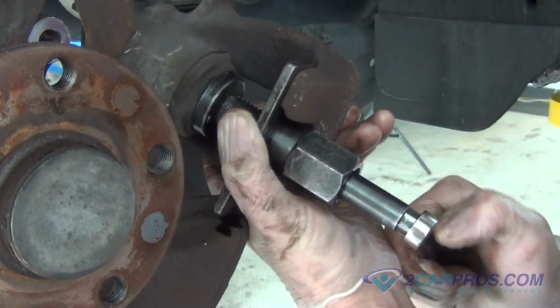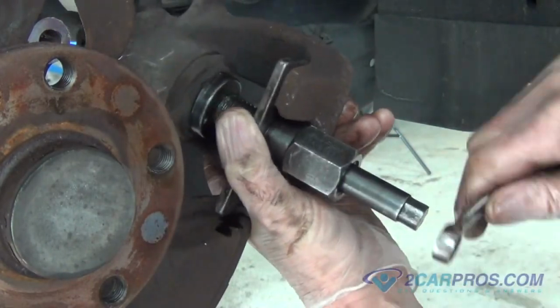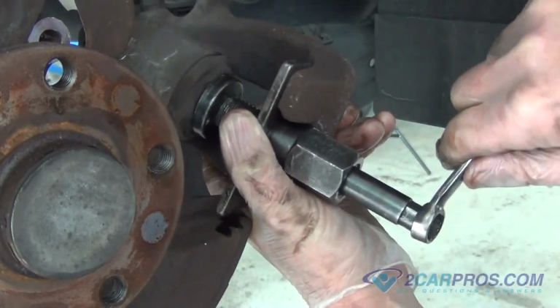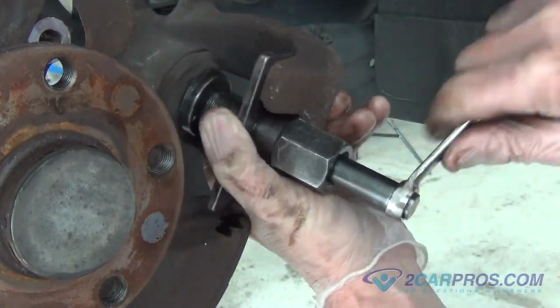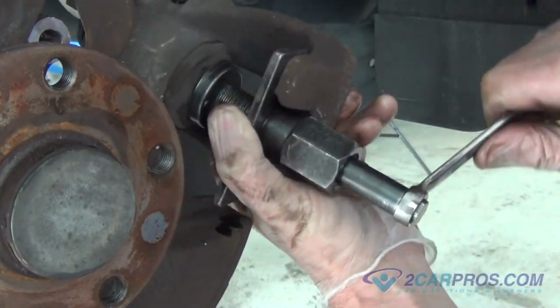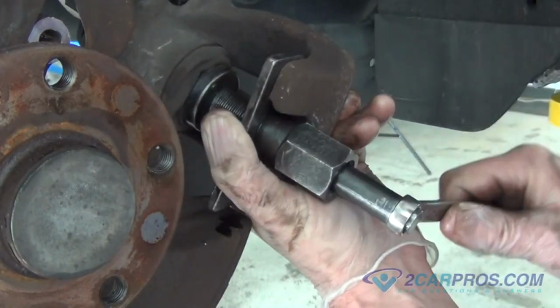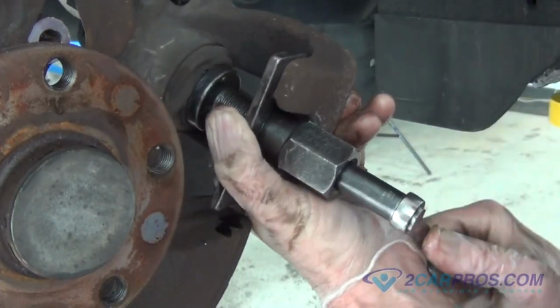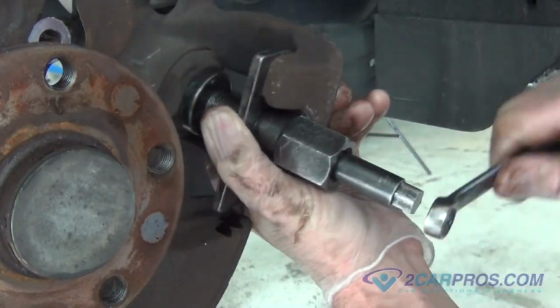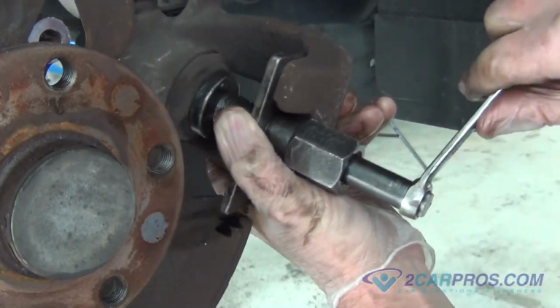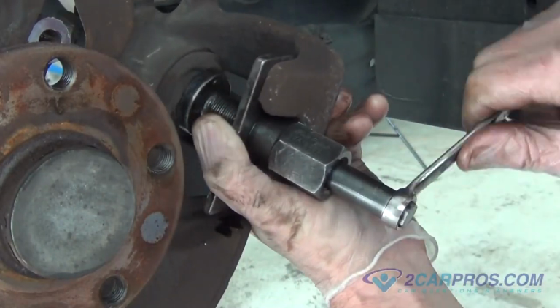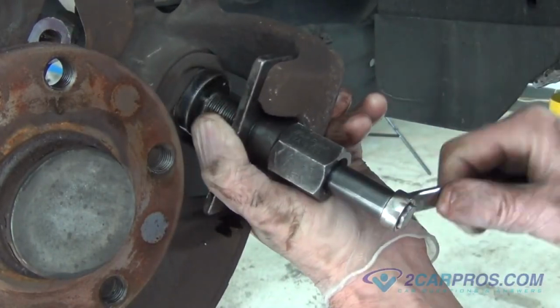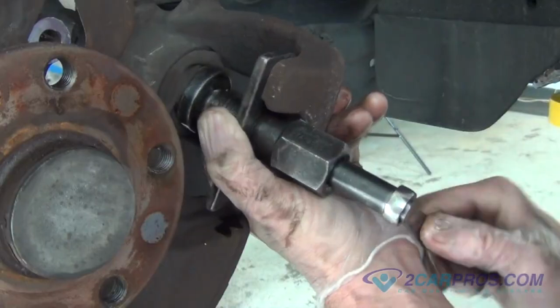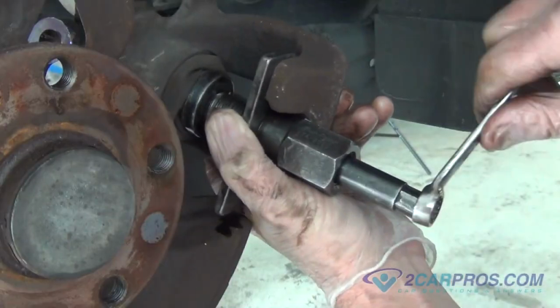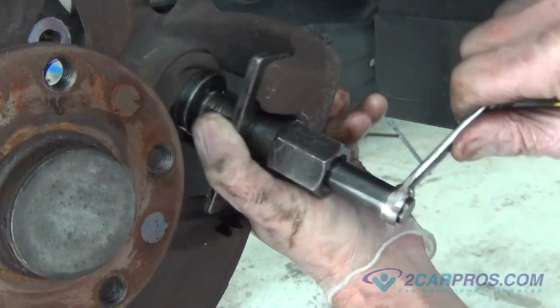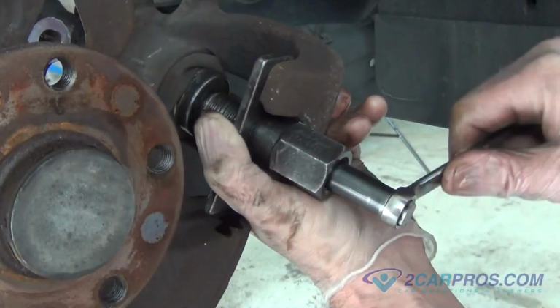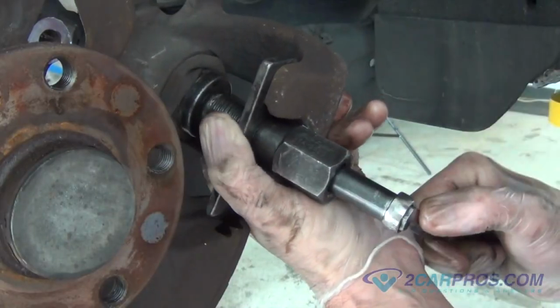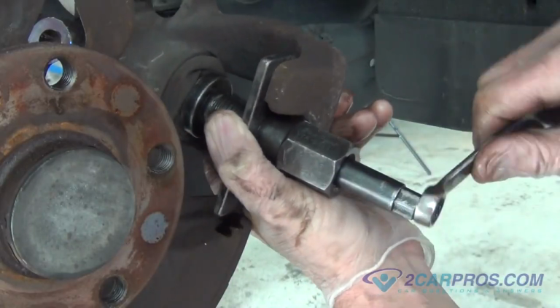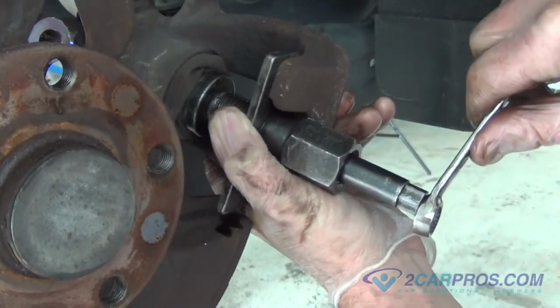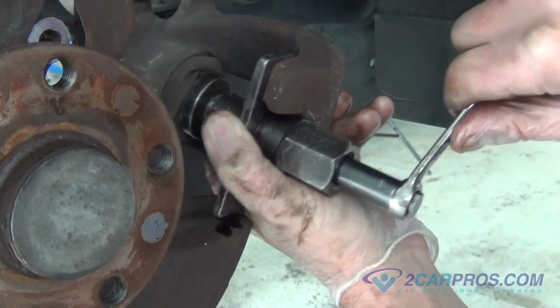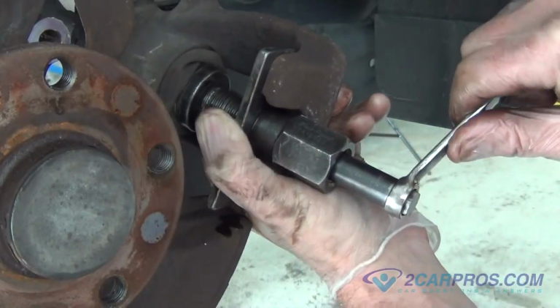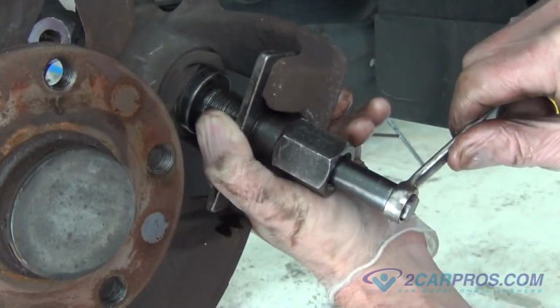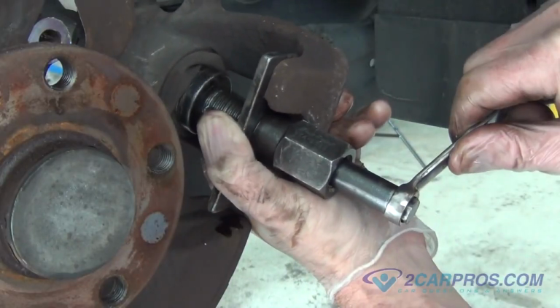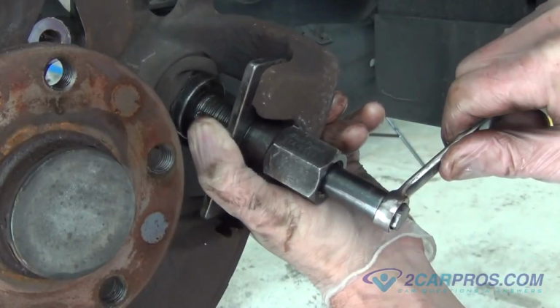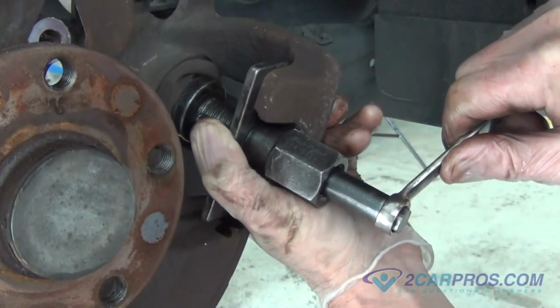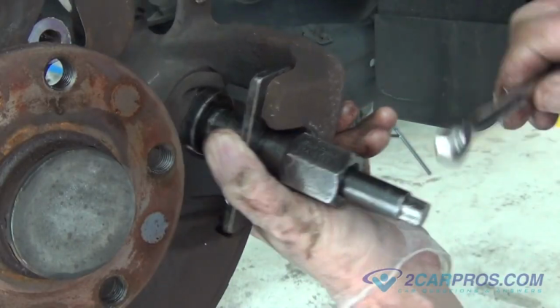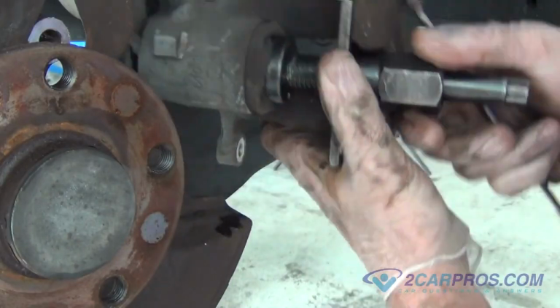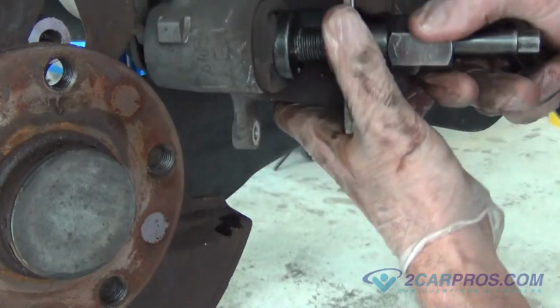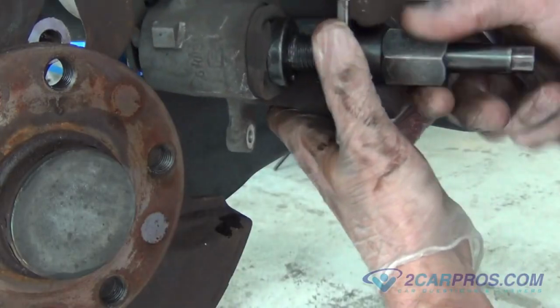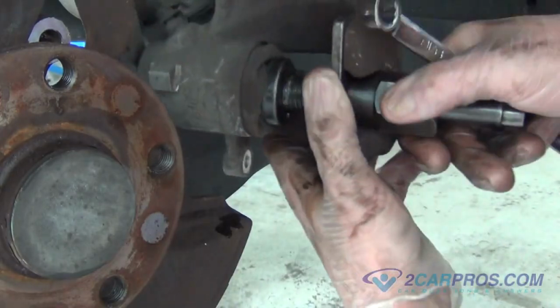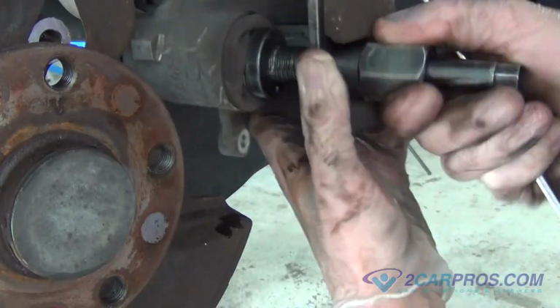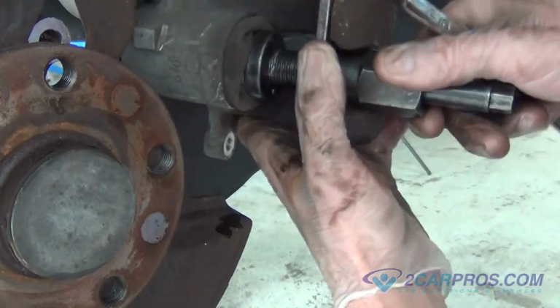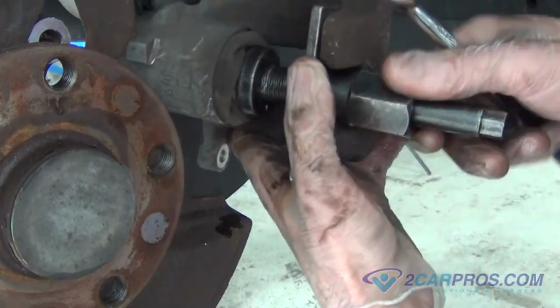Once you are done recessing the brake piston back into the brake caliper, remove the brake caliper compression tool.